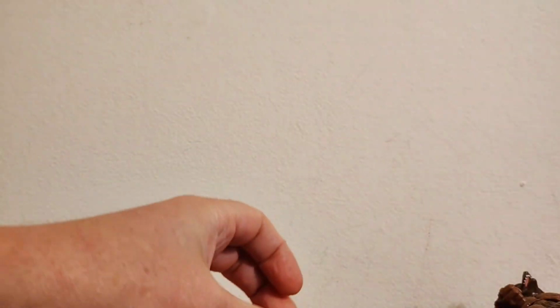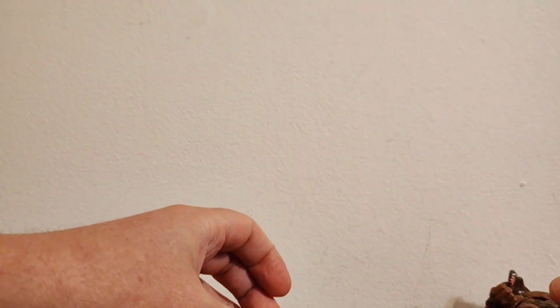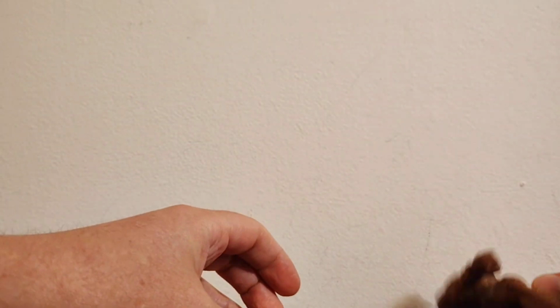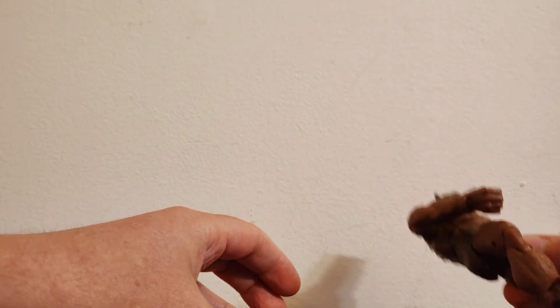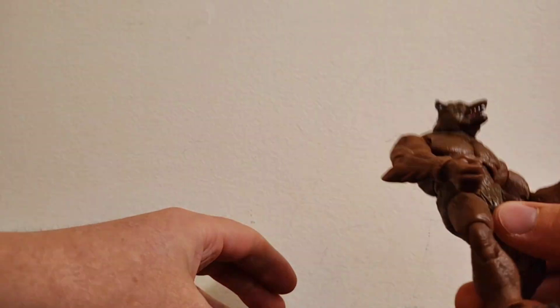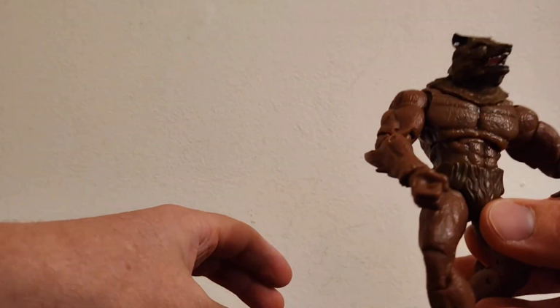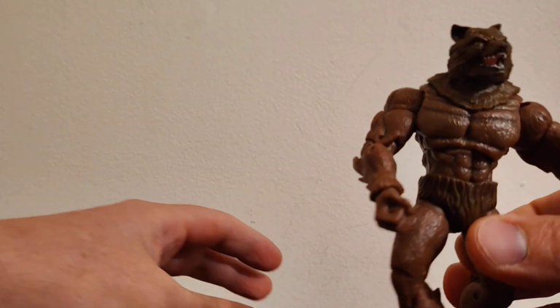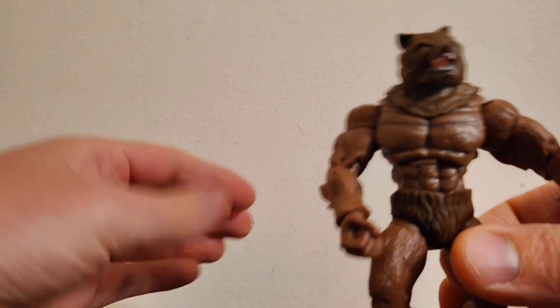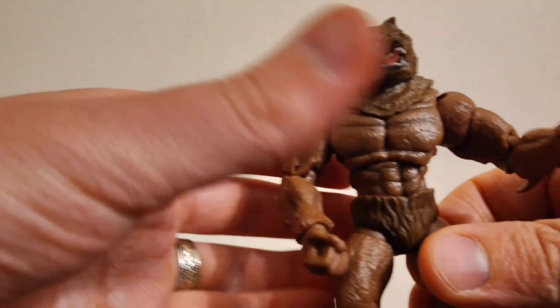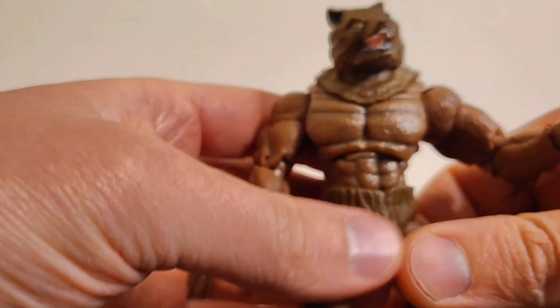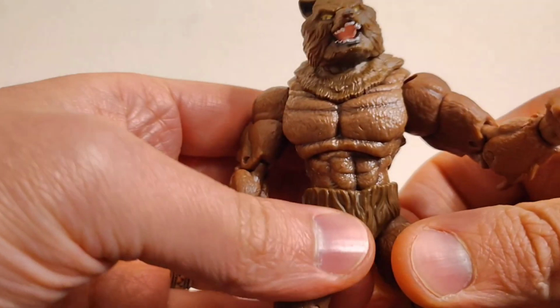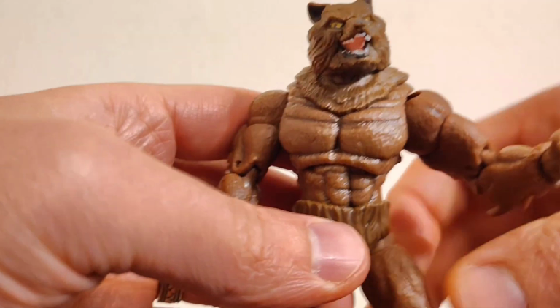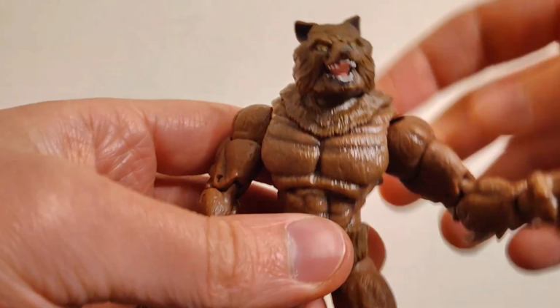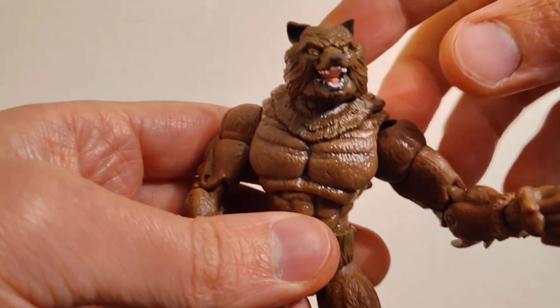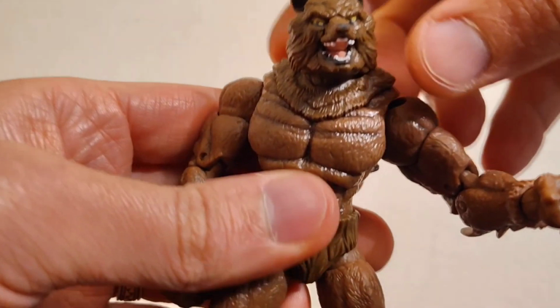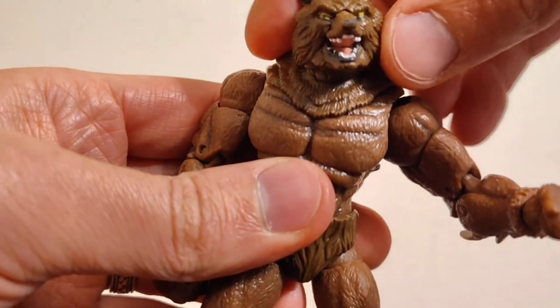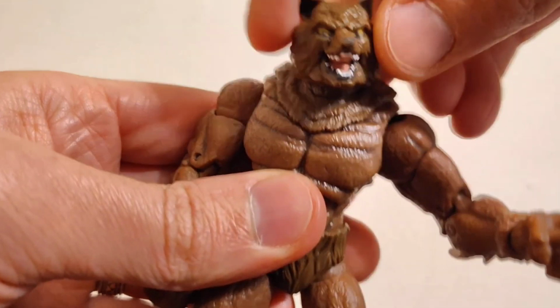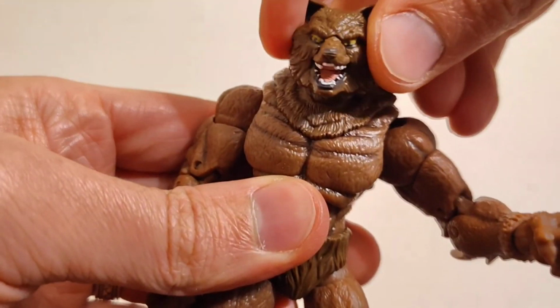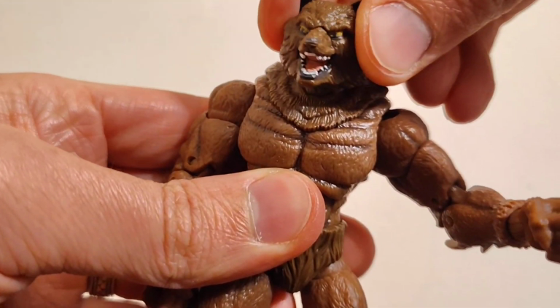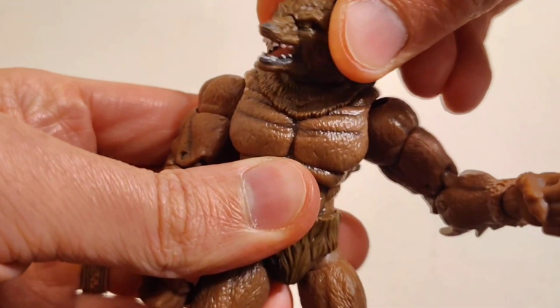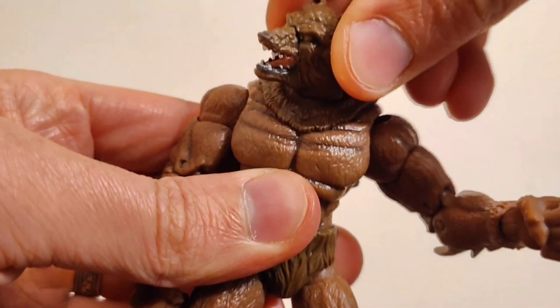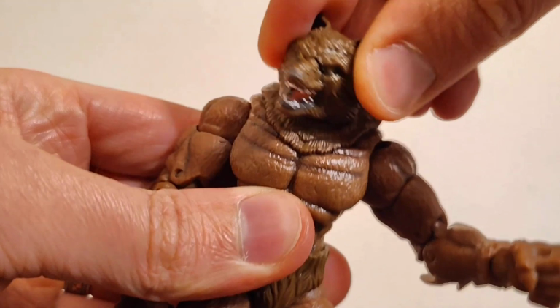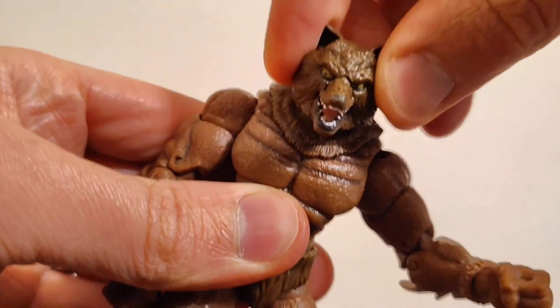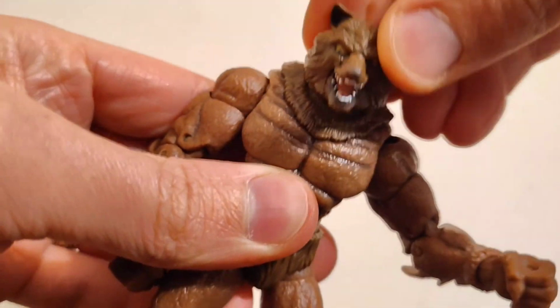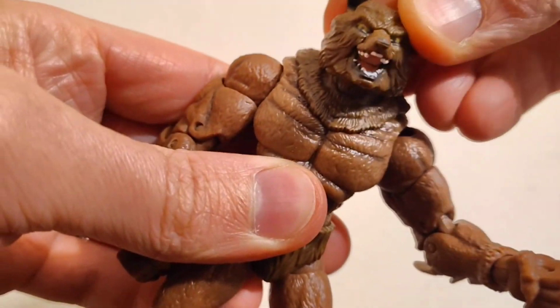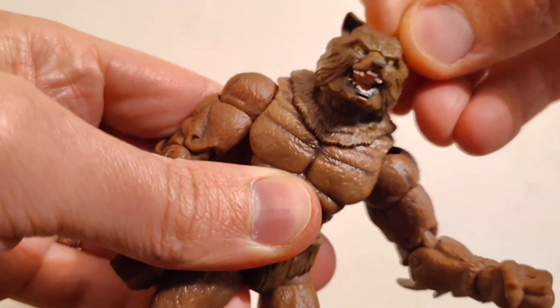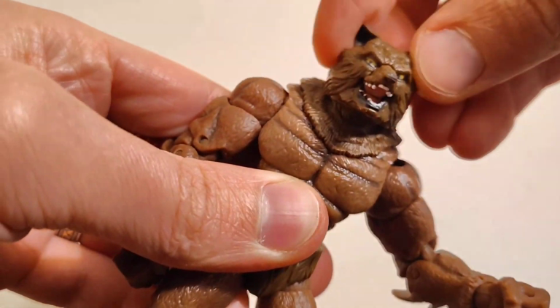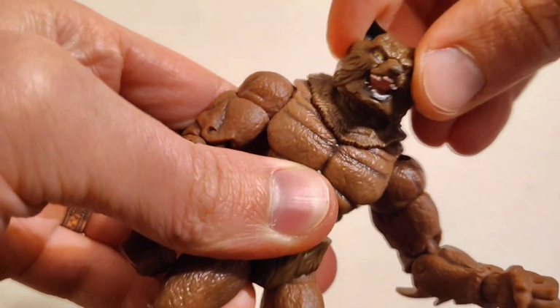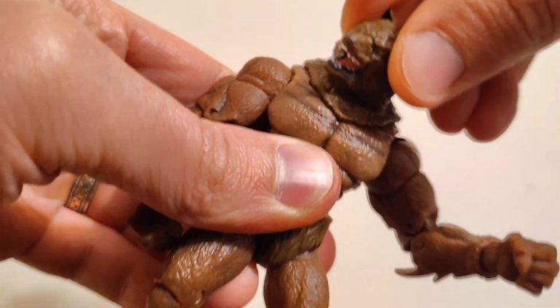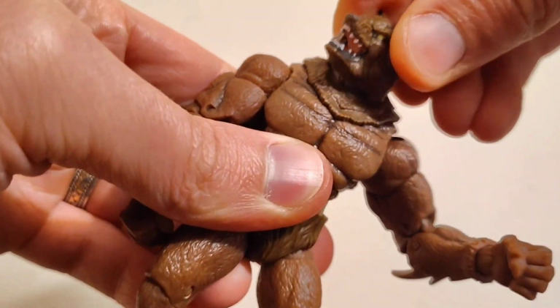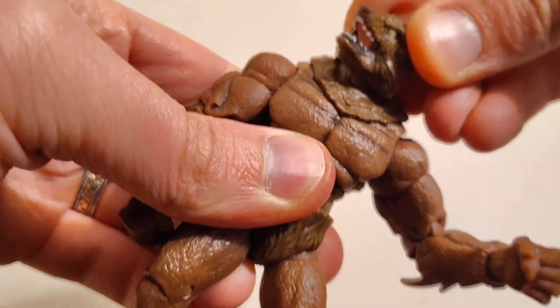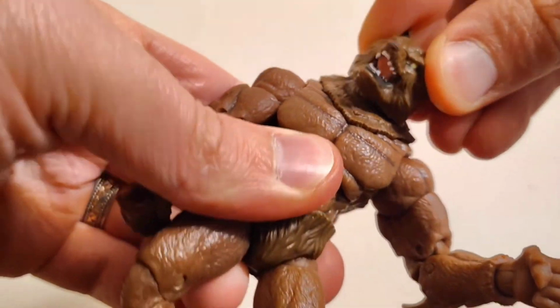For his accessory, he's got the spirit ball. He just needs three of these and he turns into his beast form.